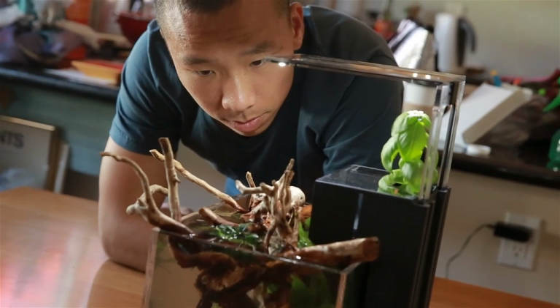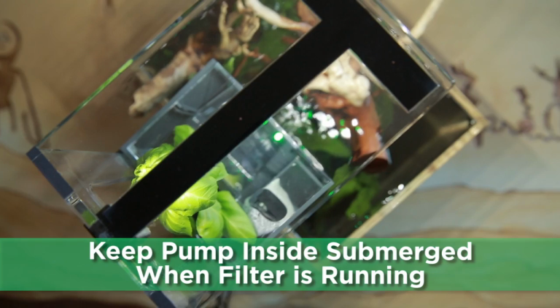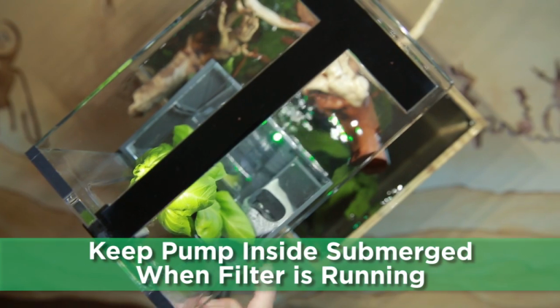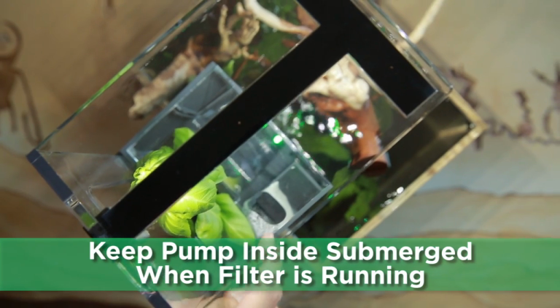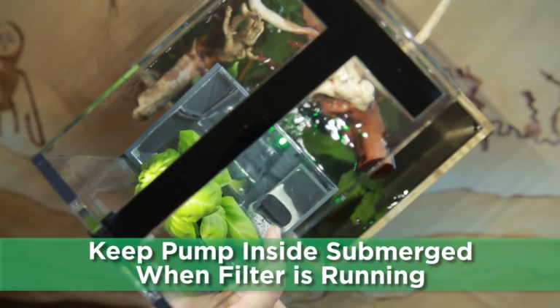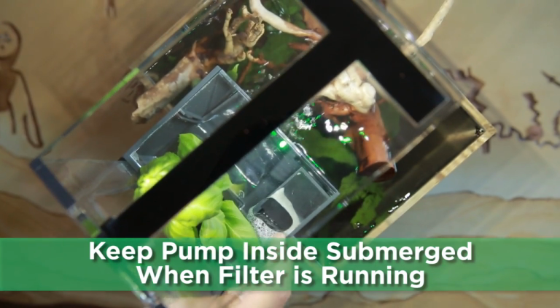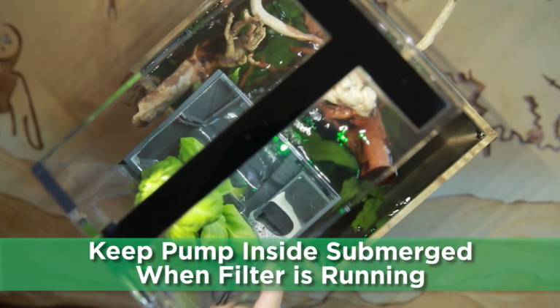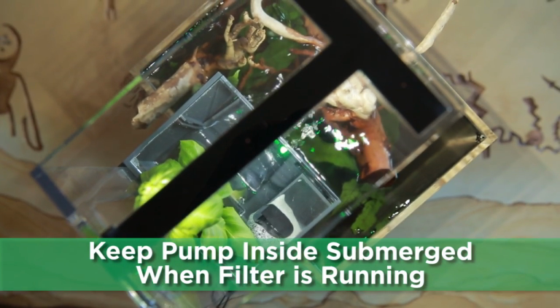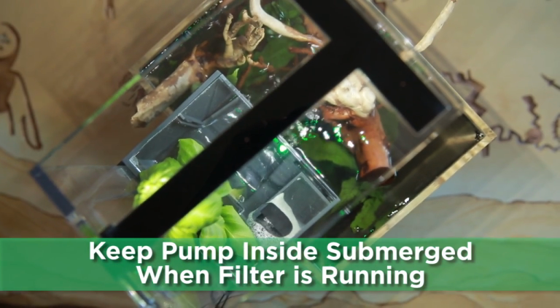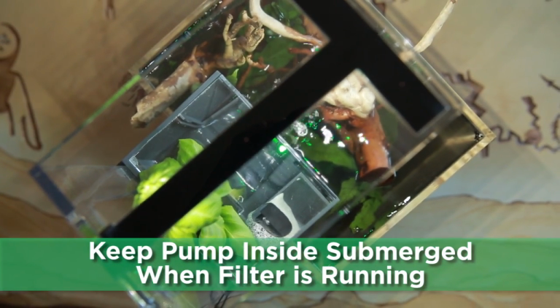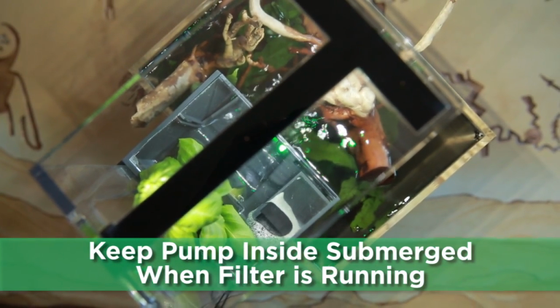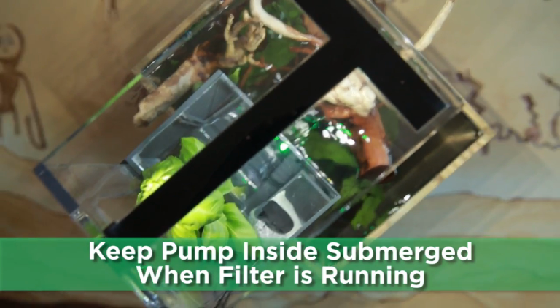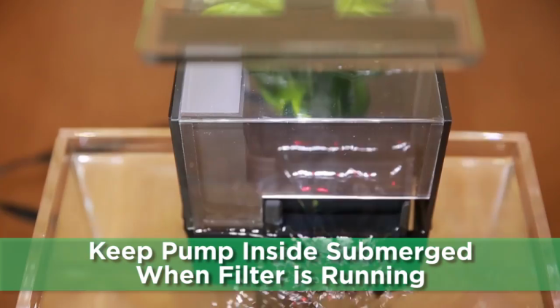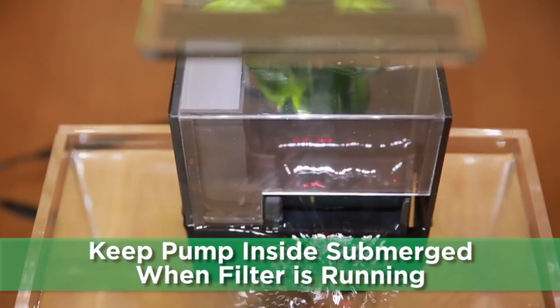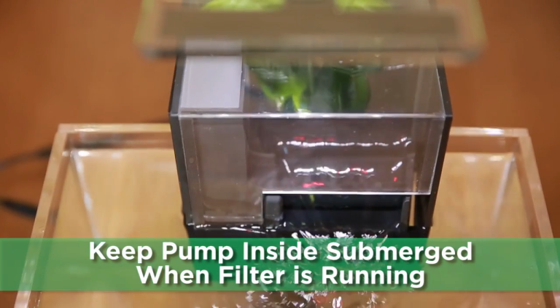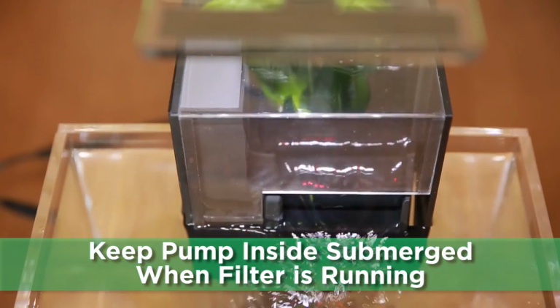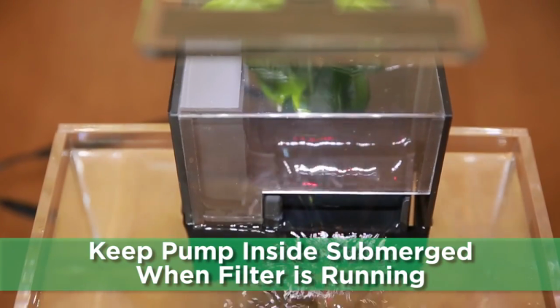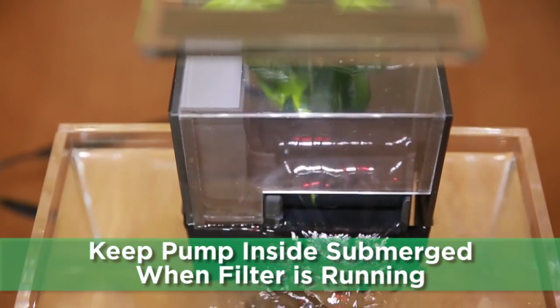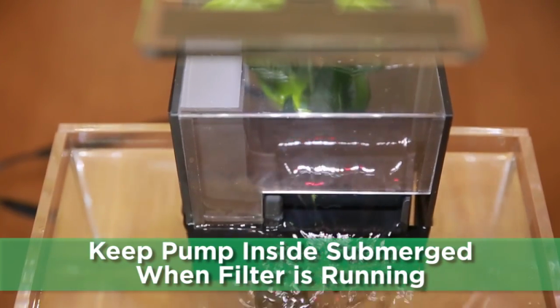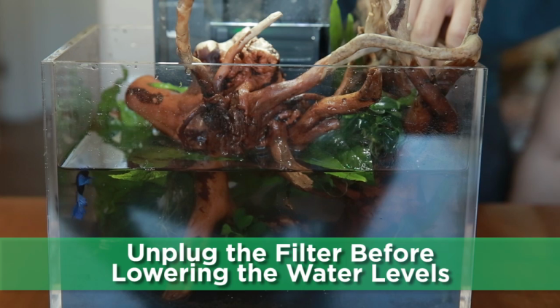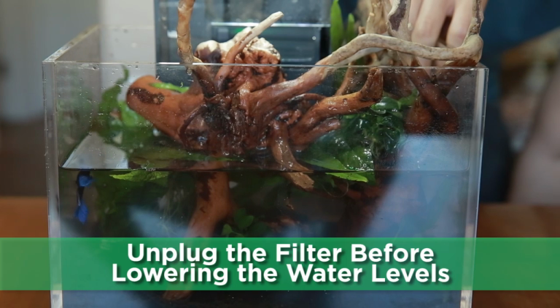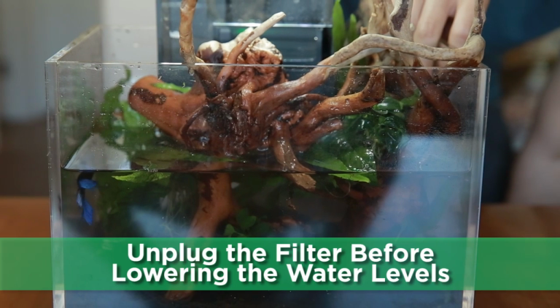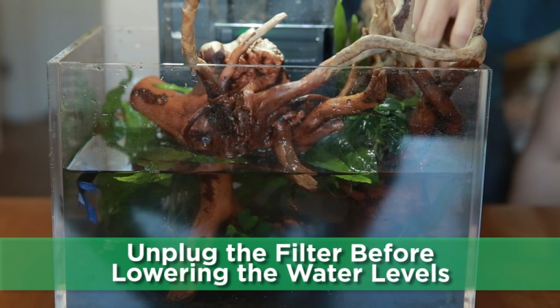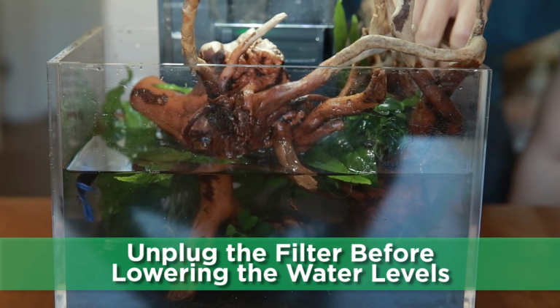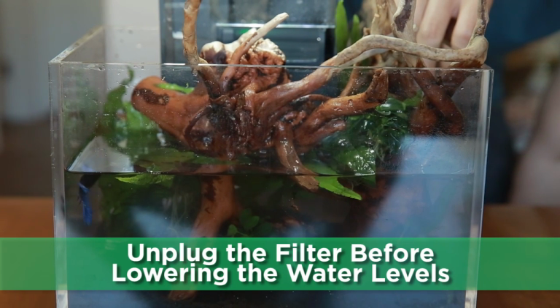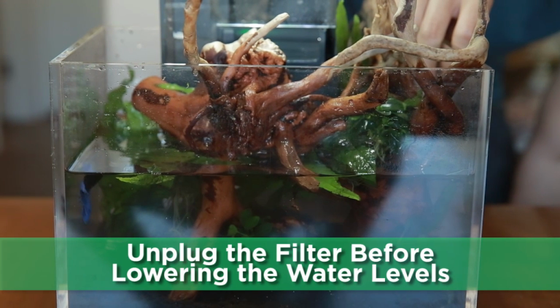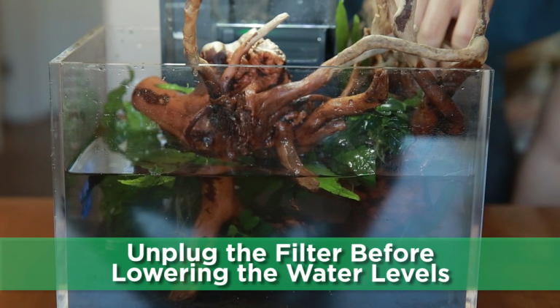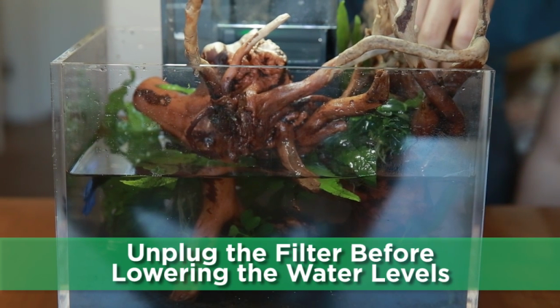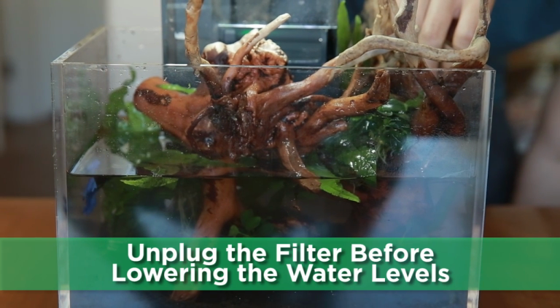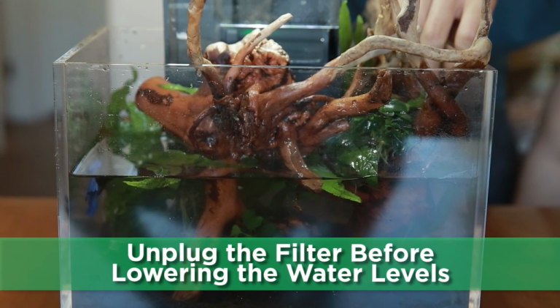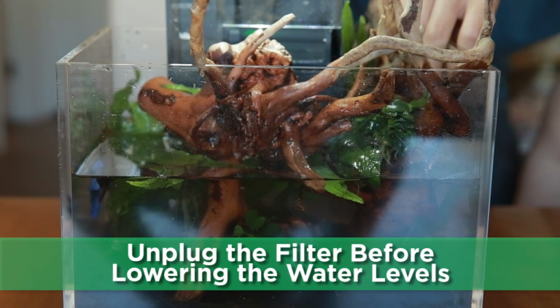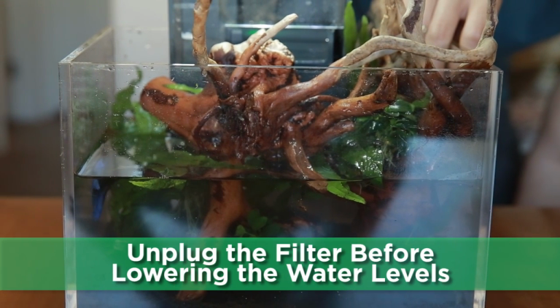Make sure to keep the pump inside the filter submerged when the filter is running. Unplug the filter first before lowering the water level.